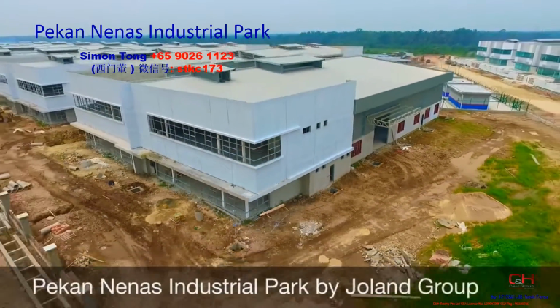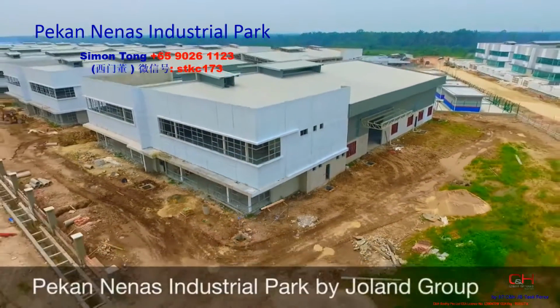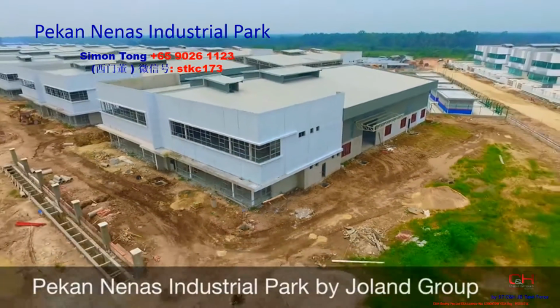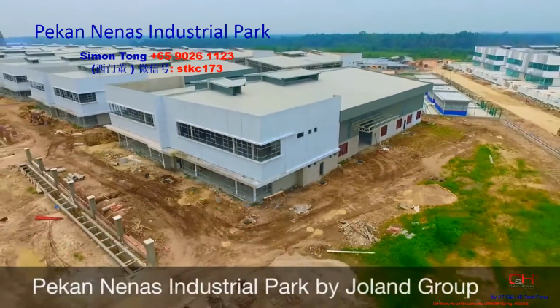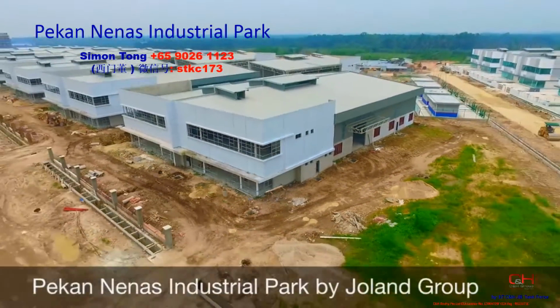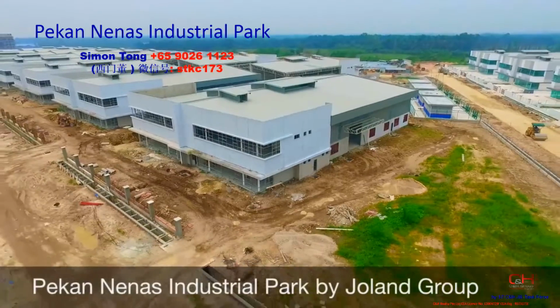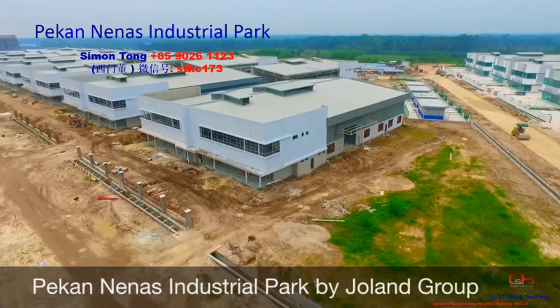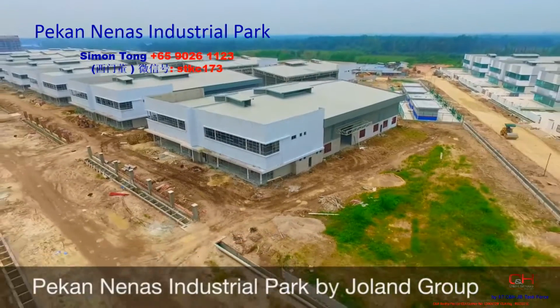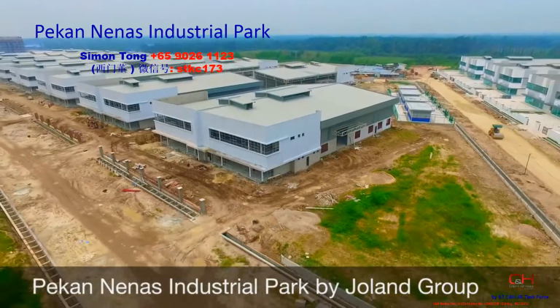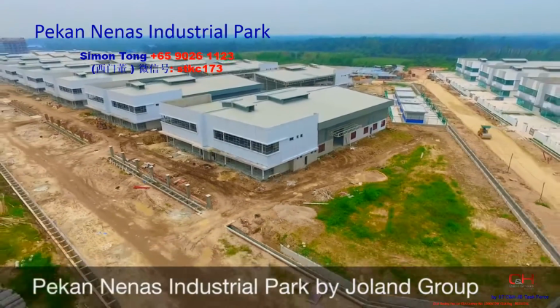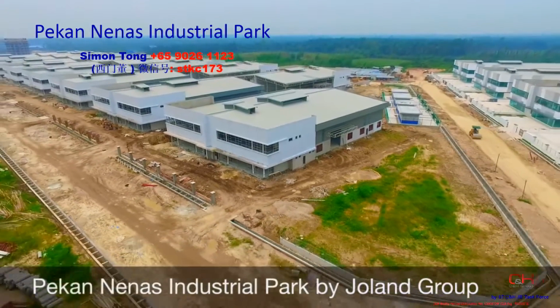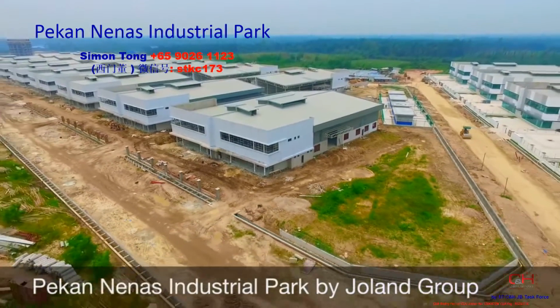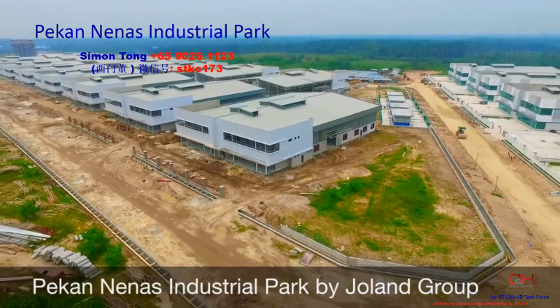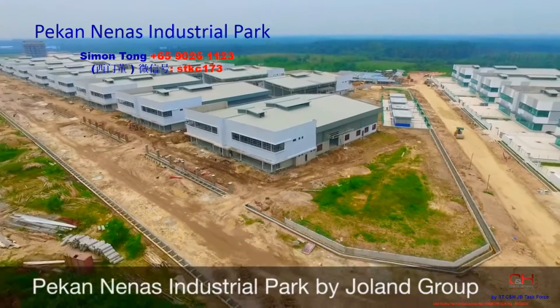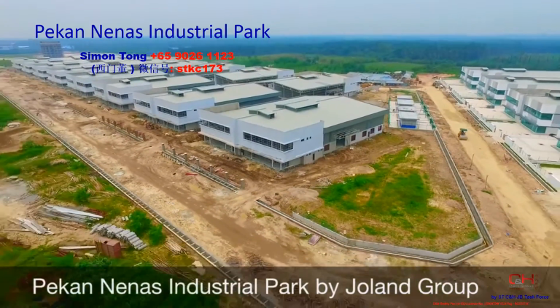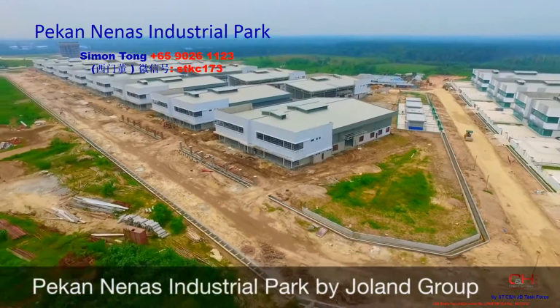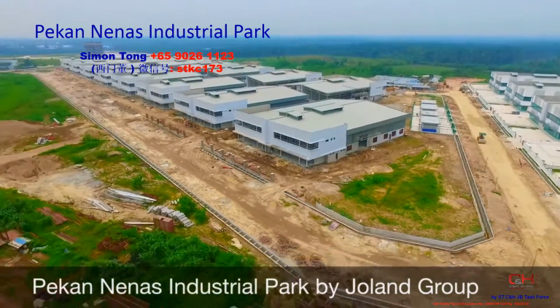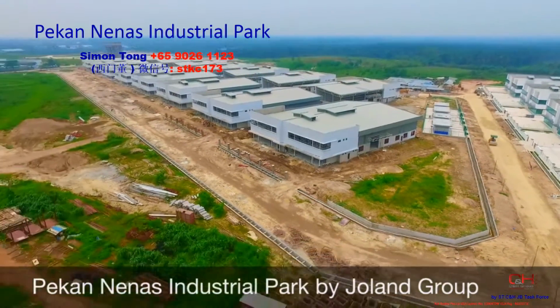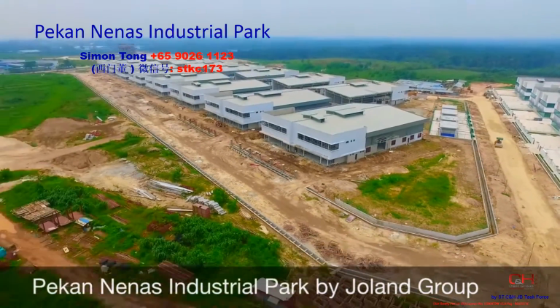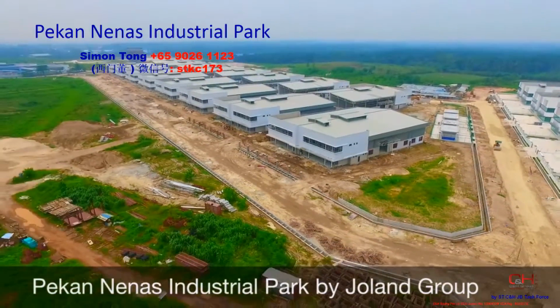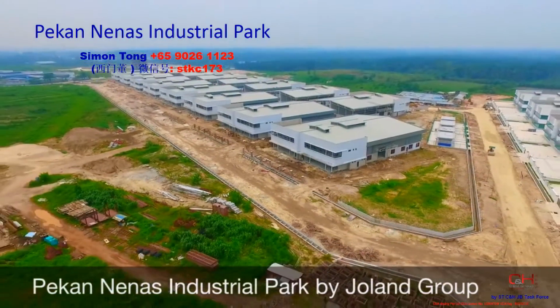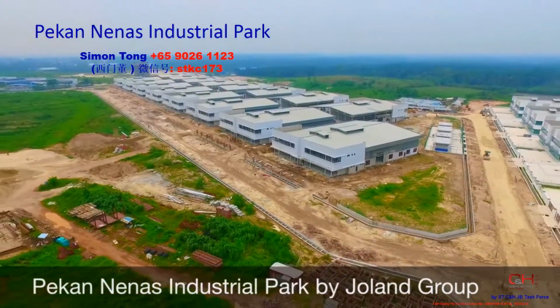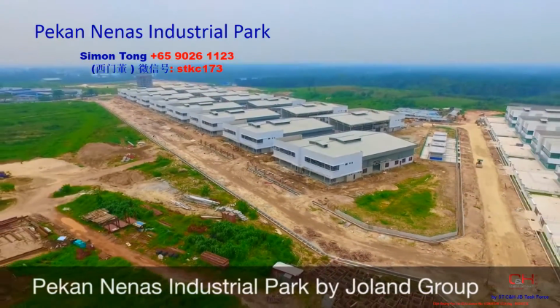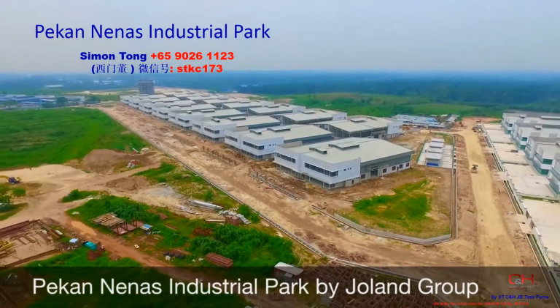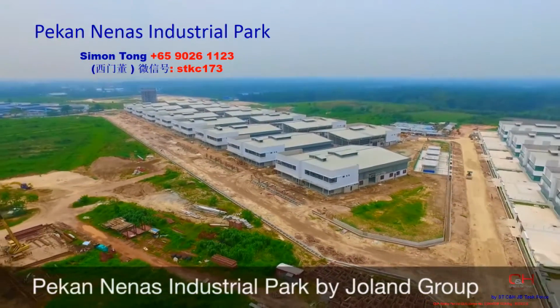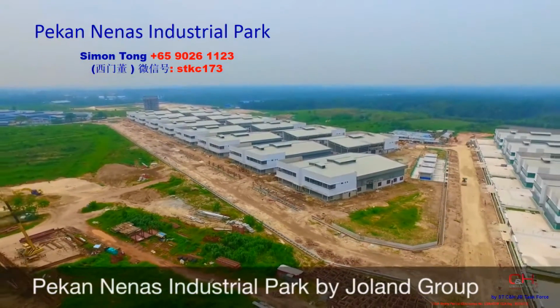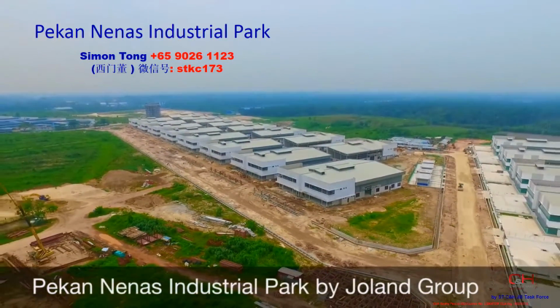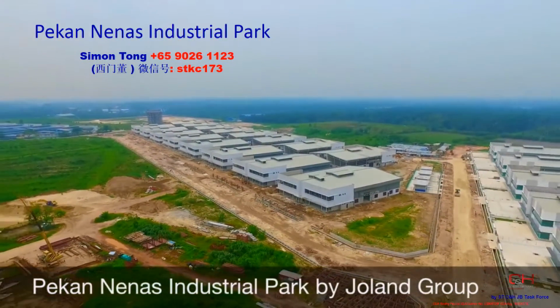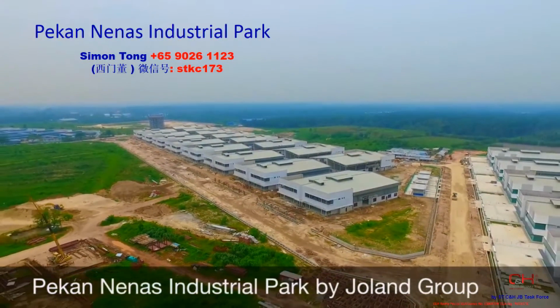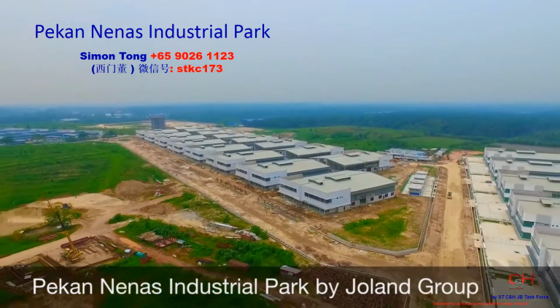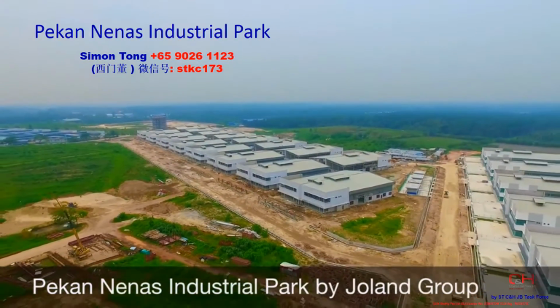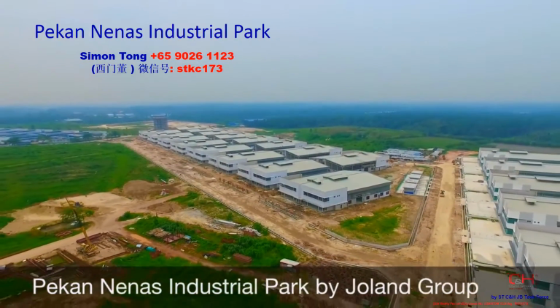Pakananas Industrial Park by Joland Group. Quality like no other.